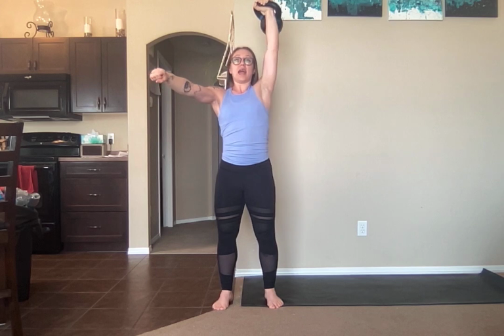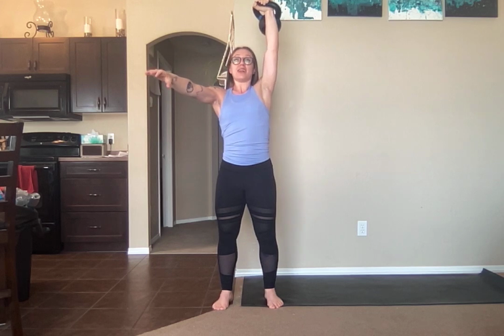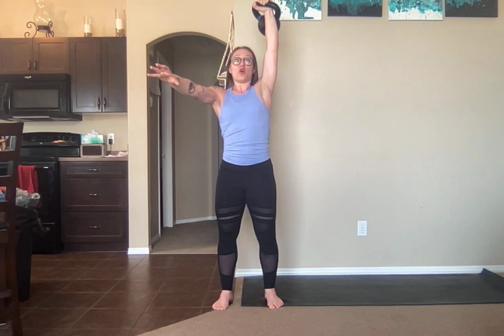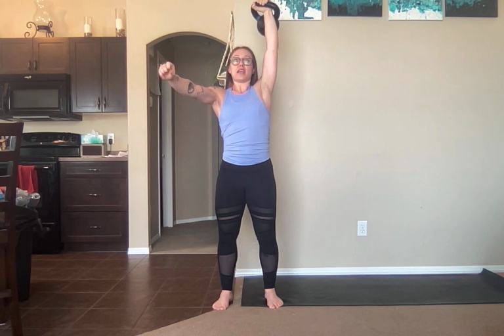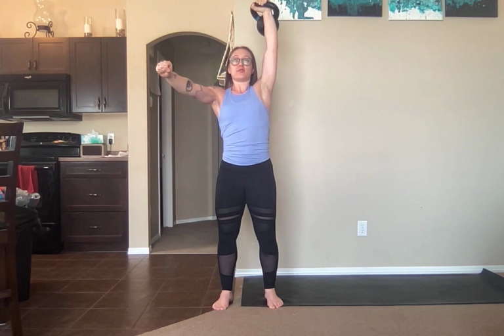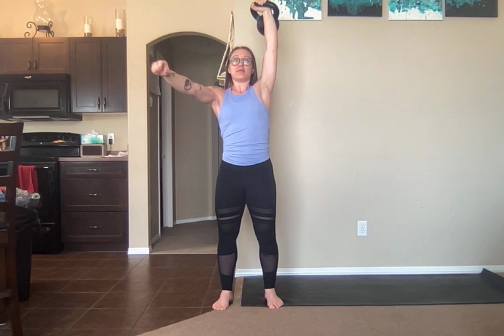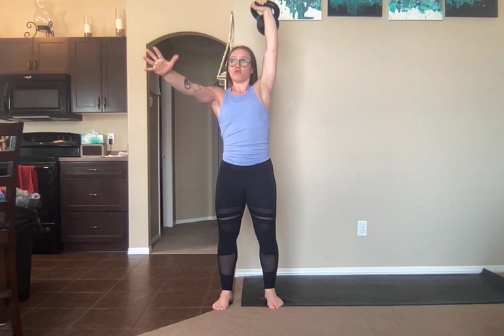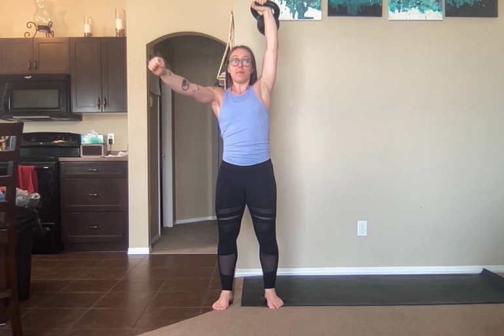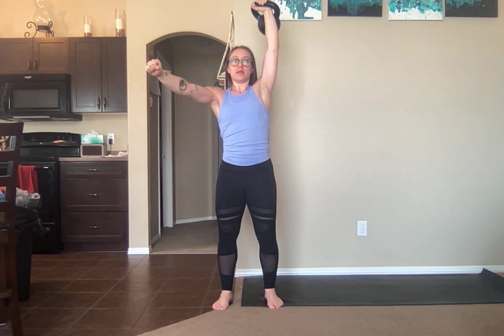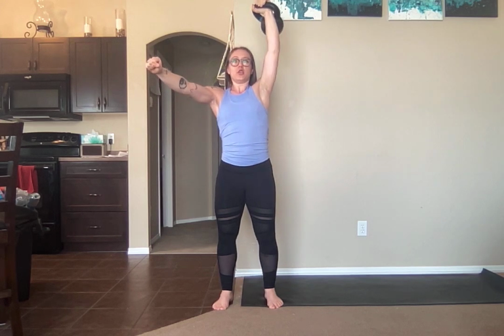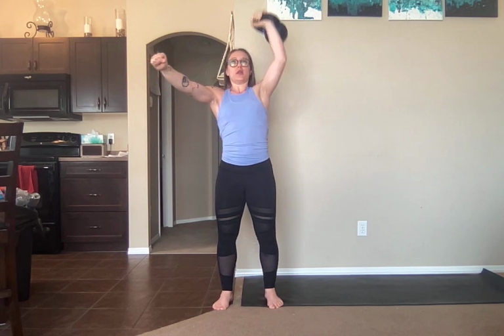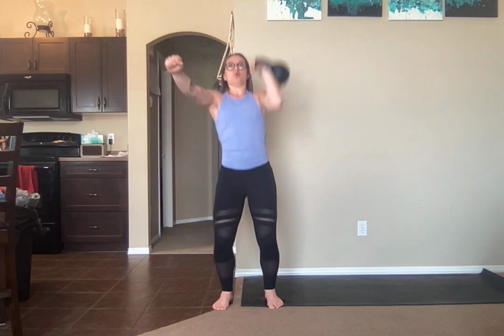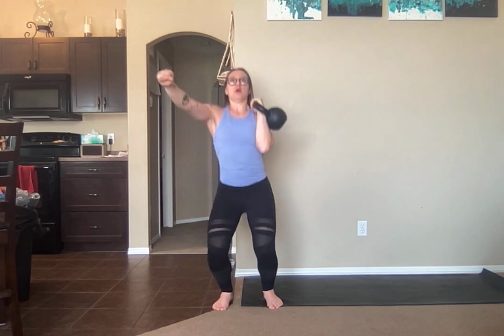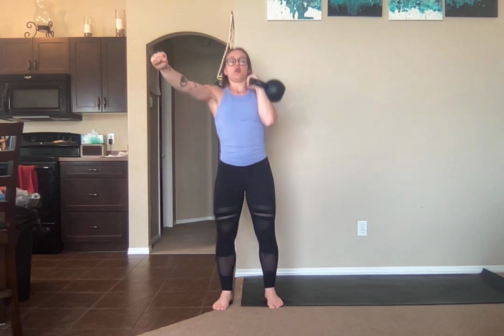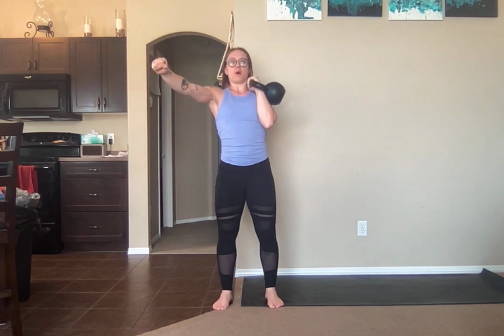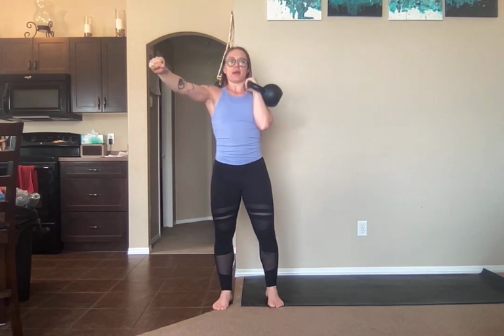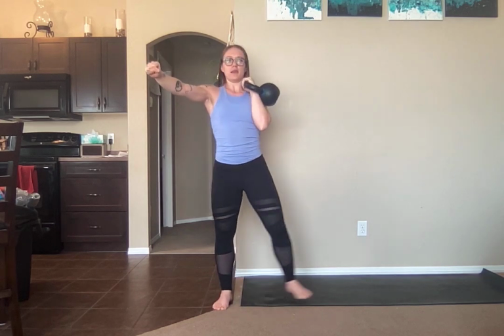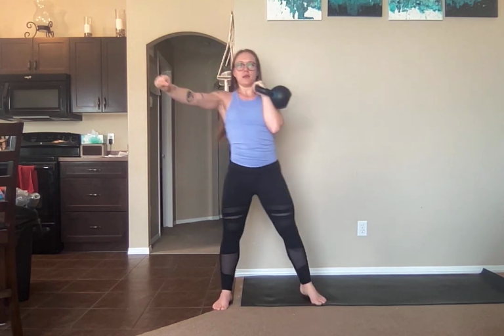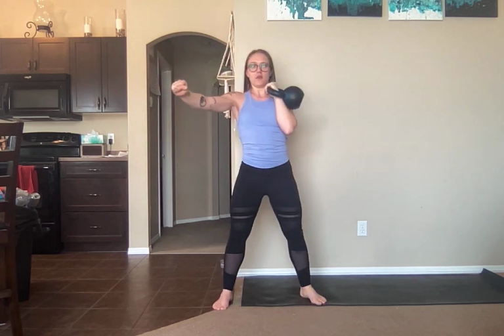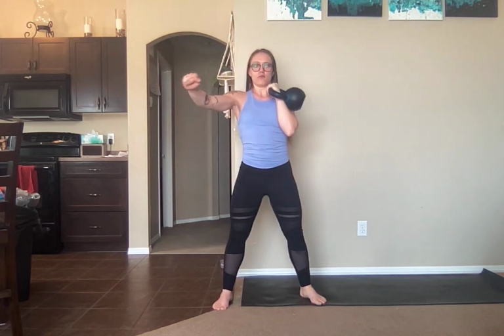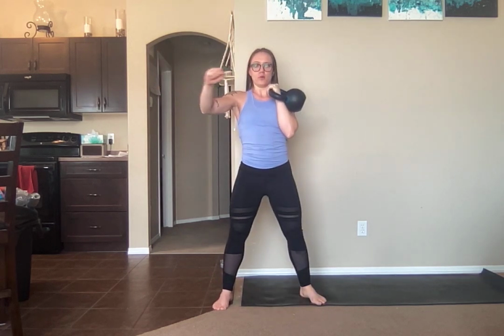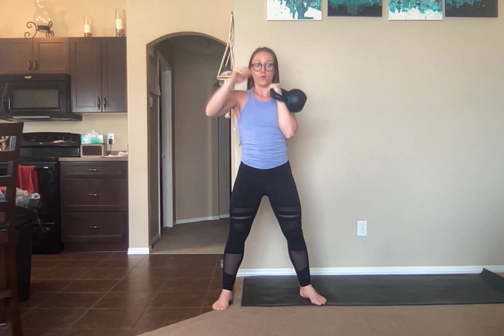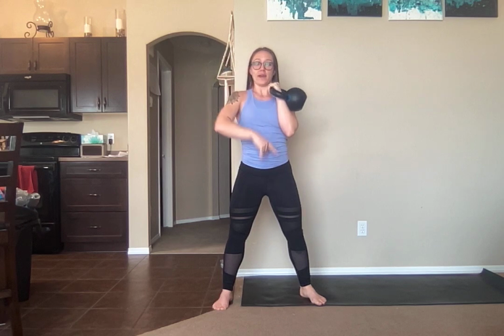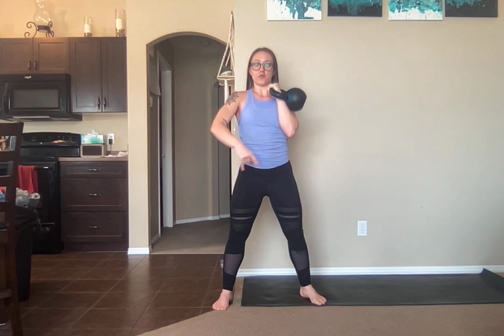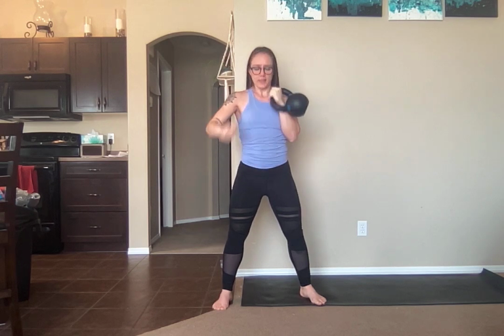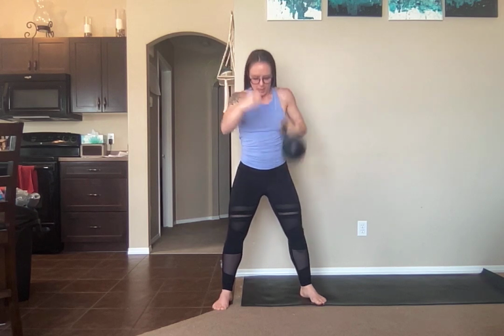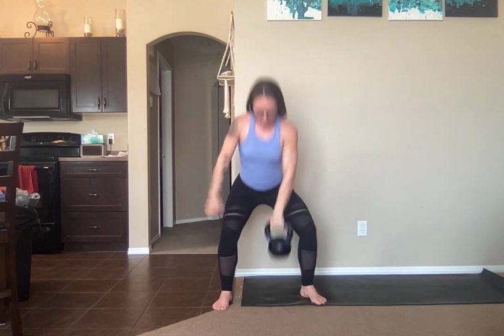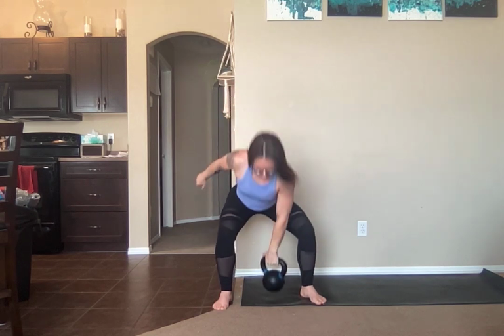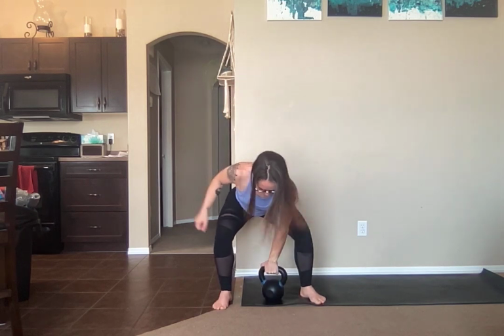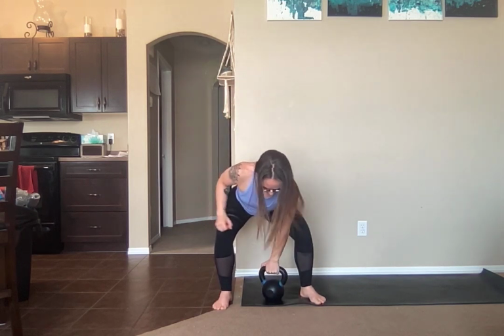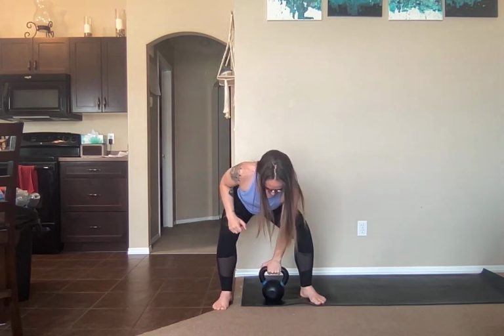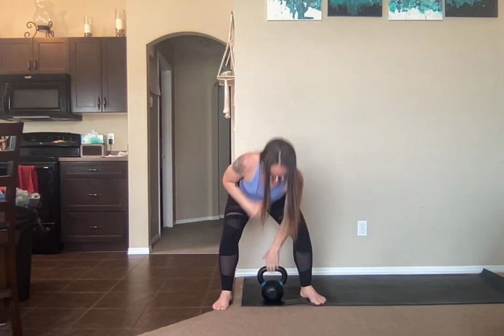On your last rep, you're going to drop back in, remove, wind out your feet, and let the bell come back down.